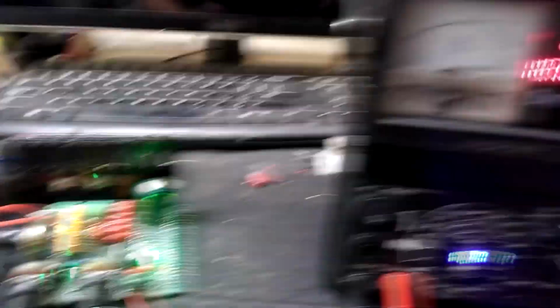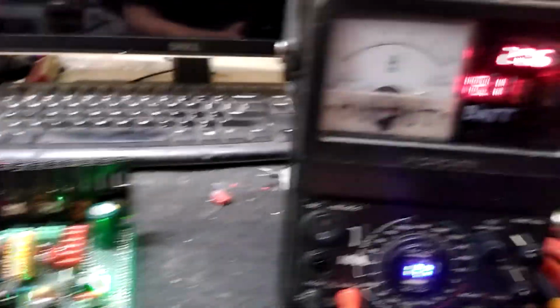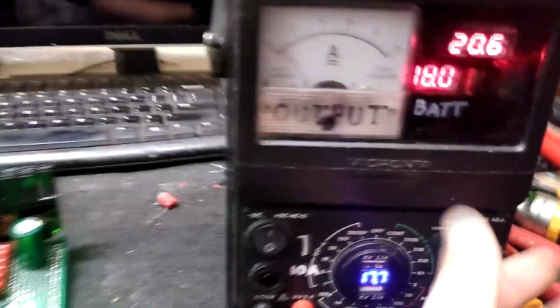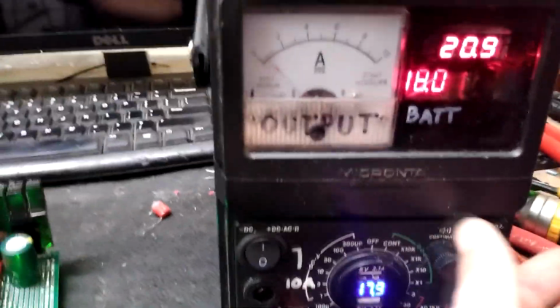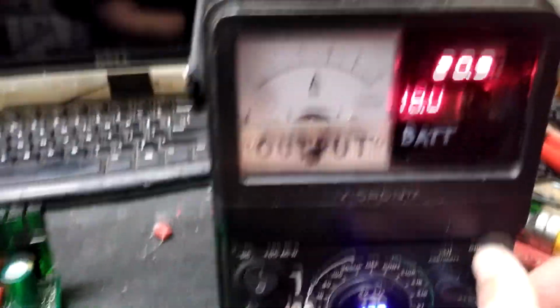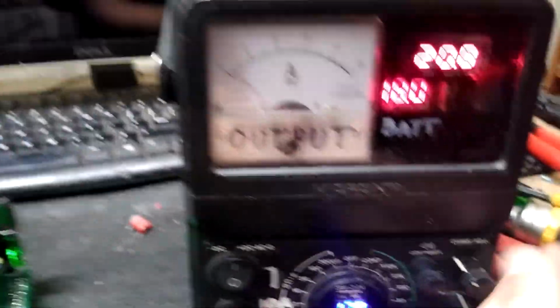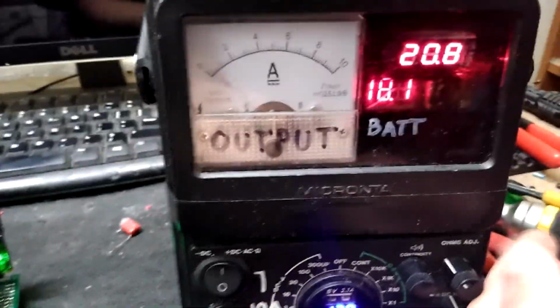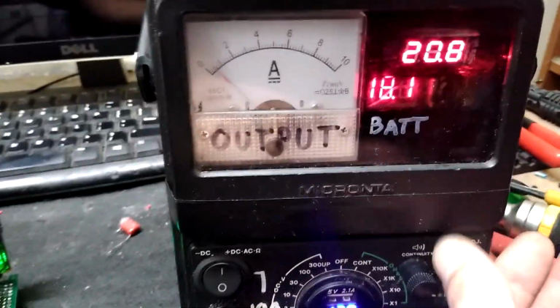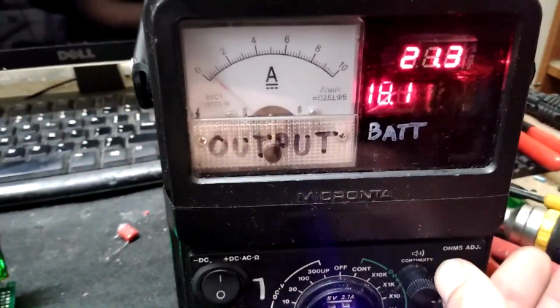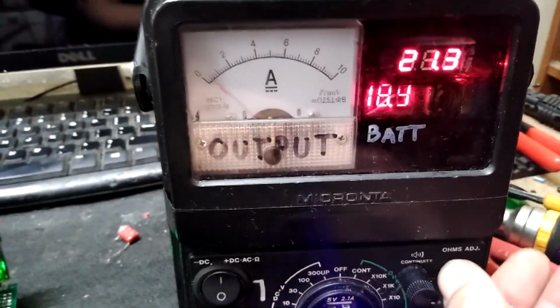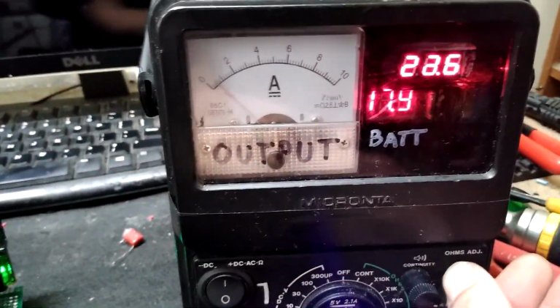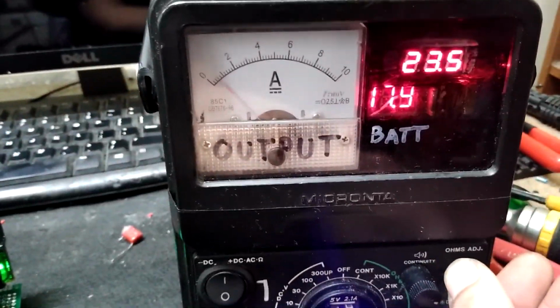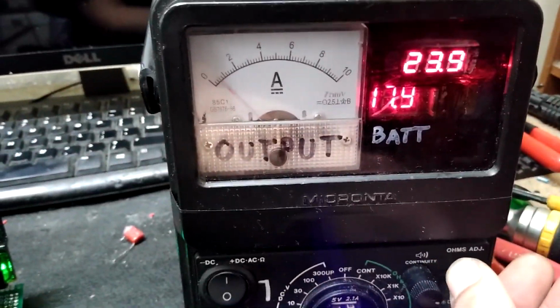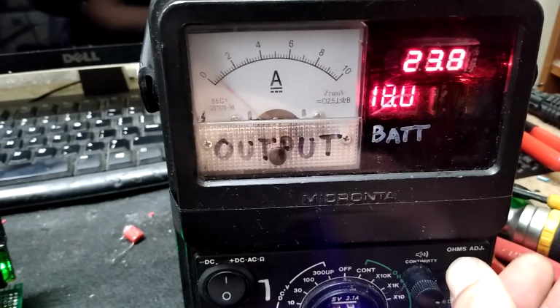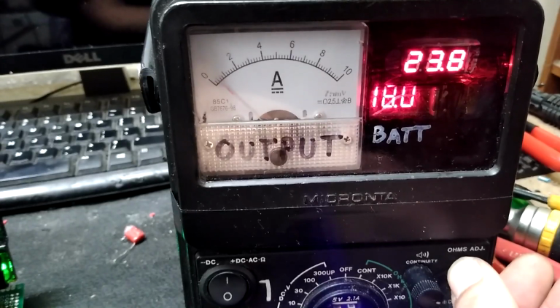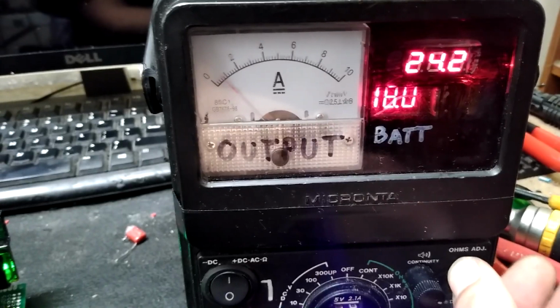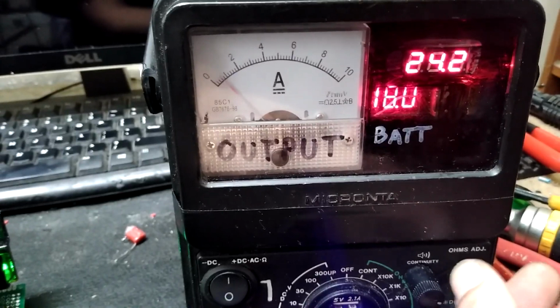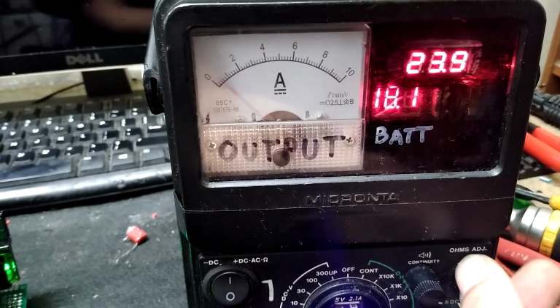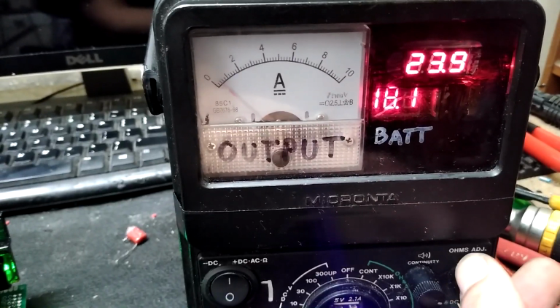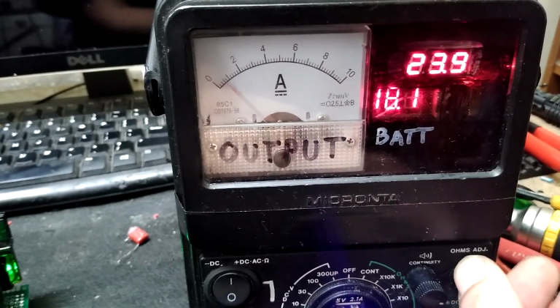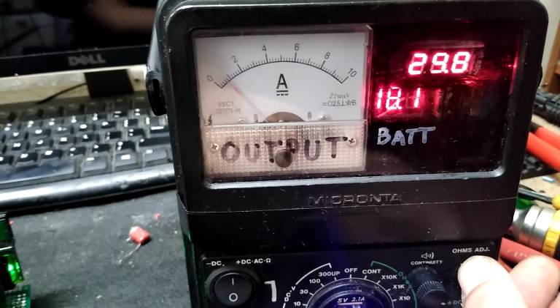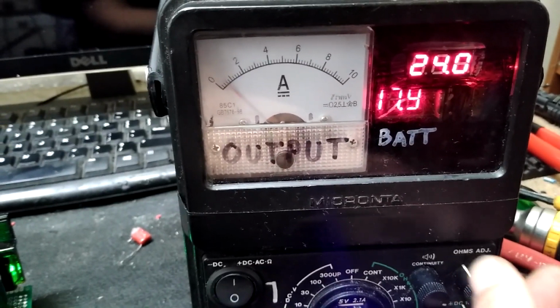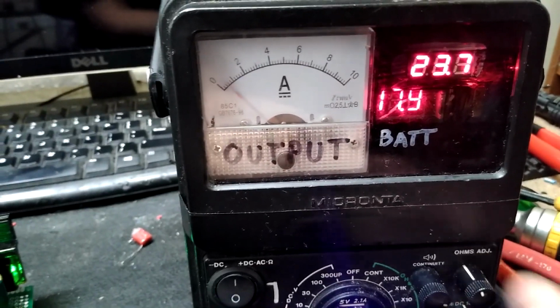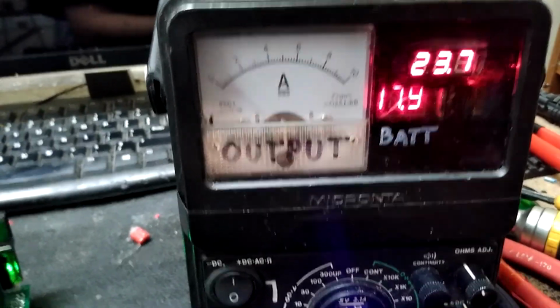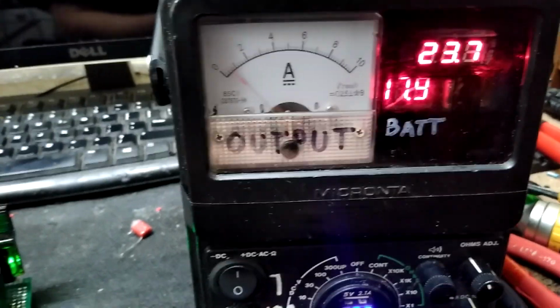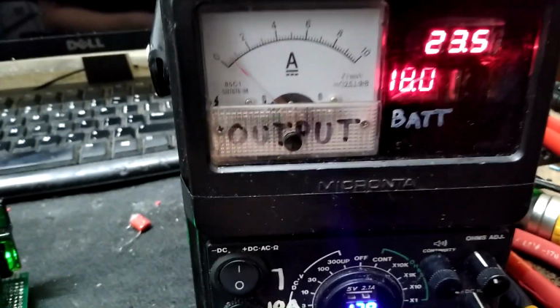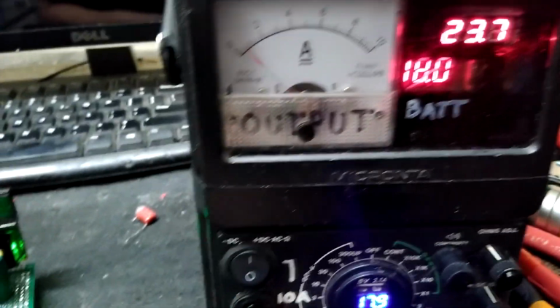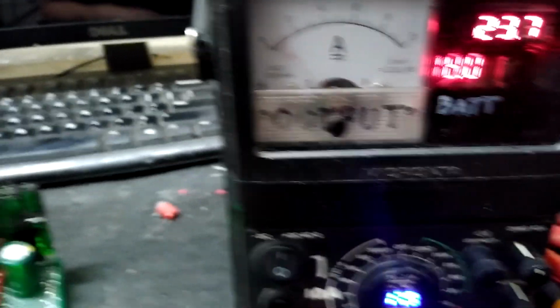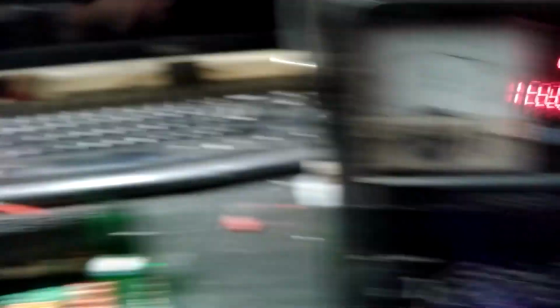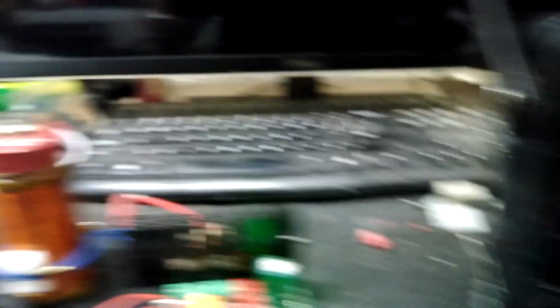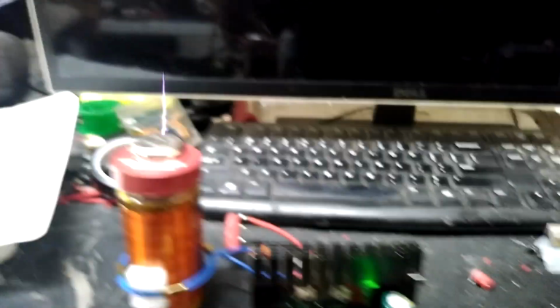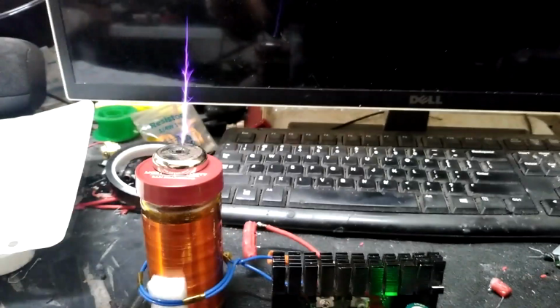I can put it at about 24 volts, though any higher than that it doesn't really like.